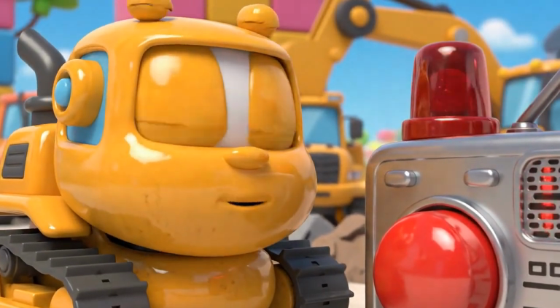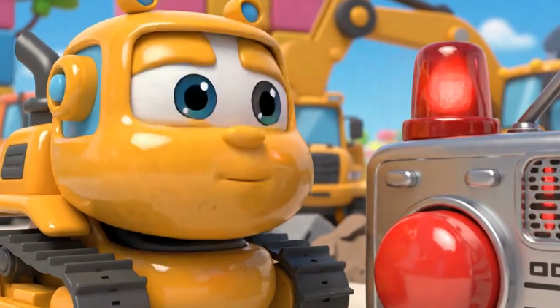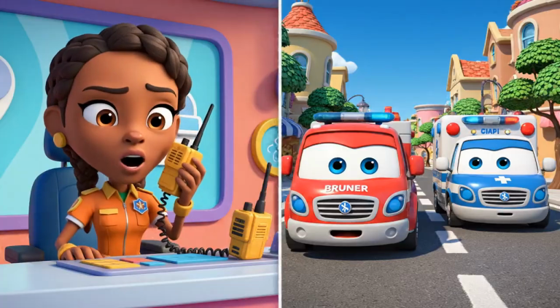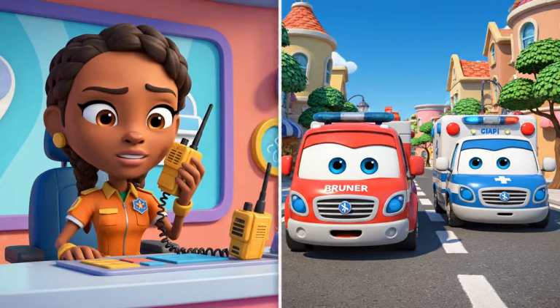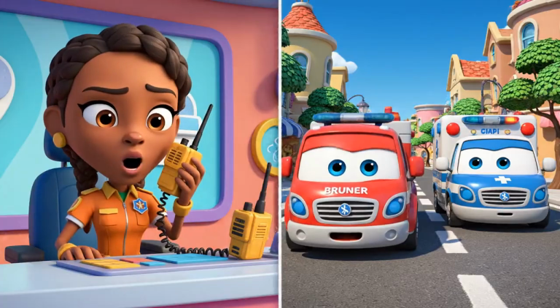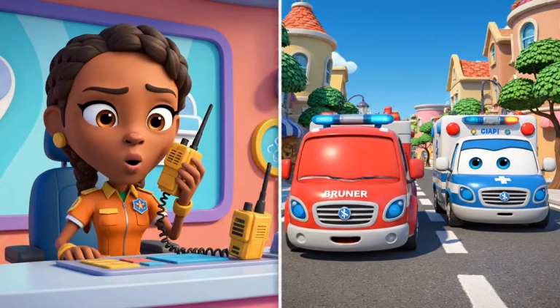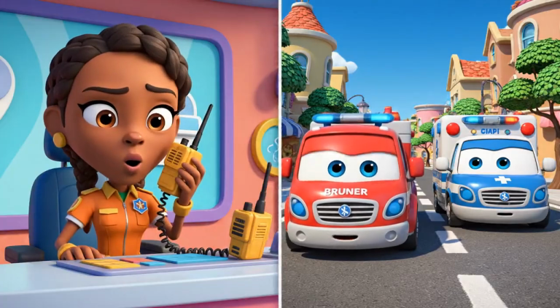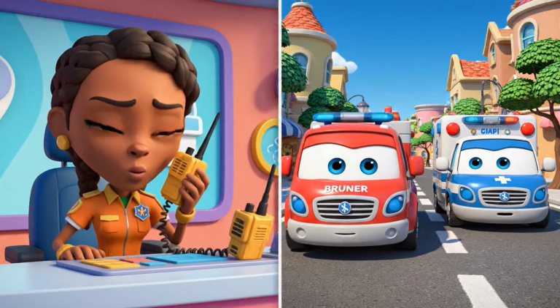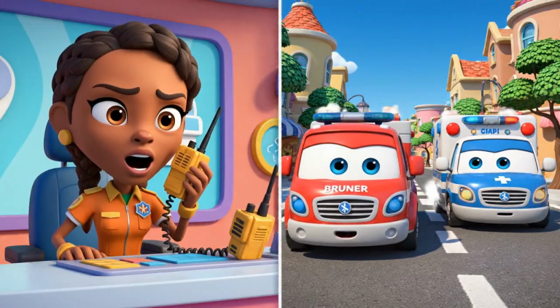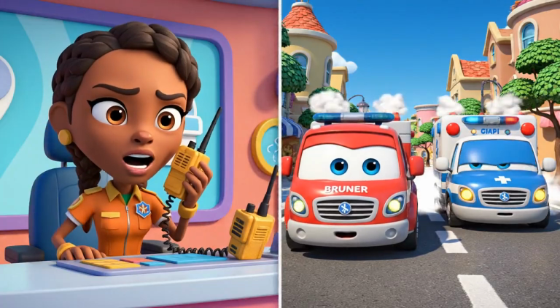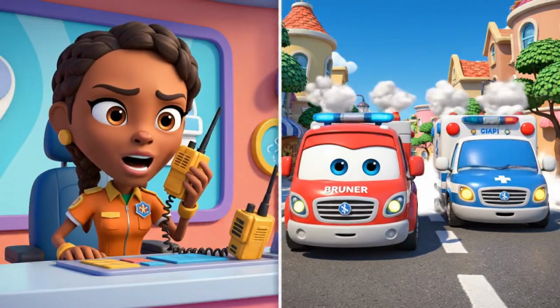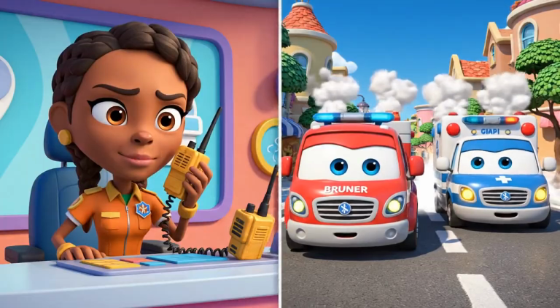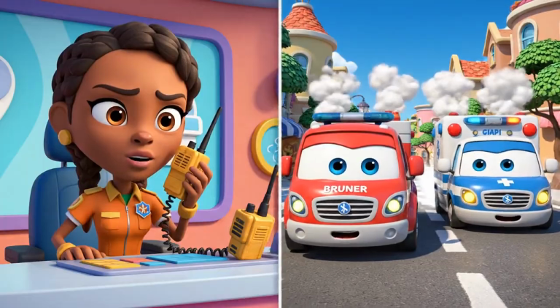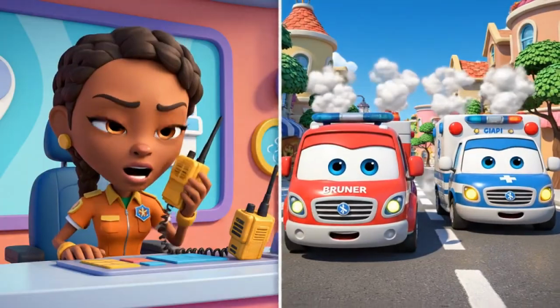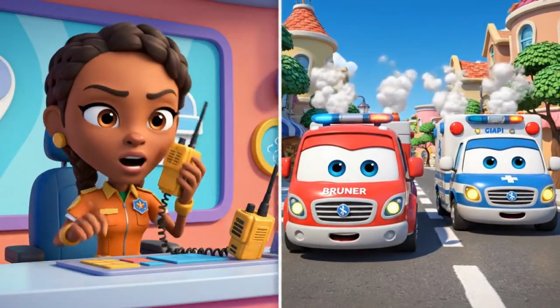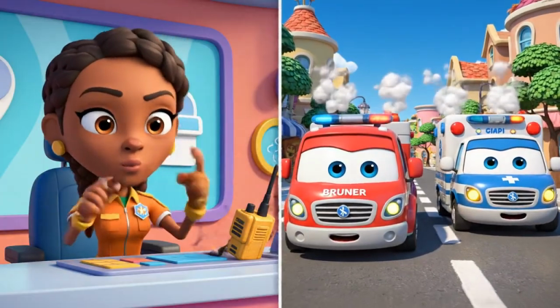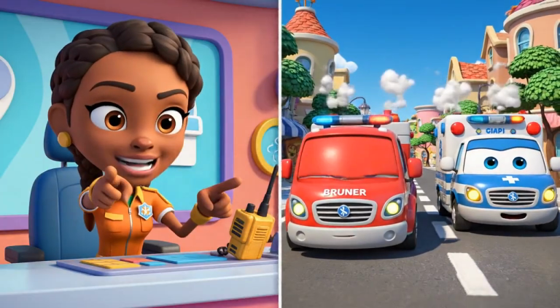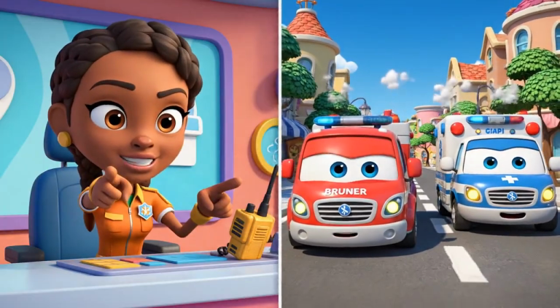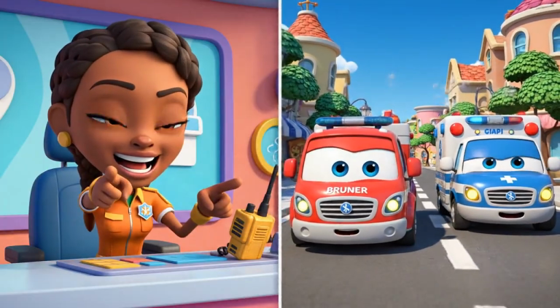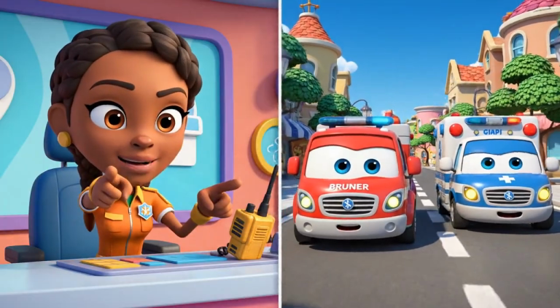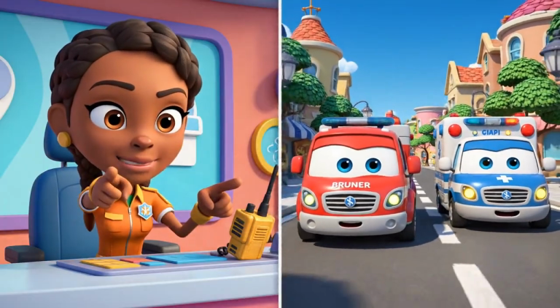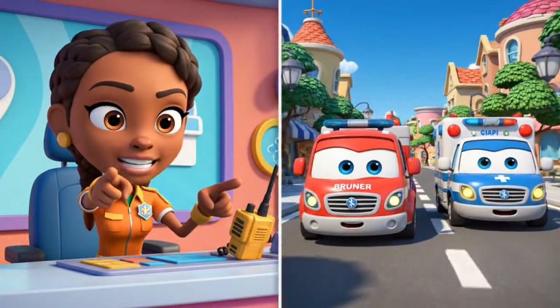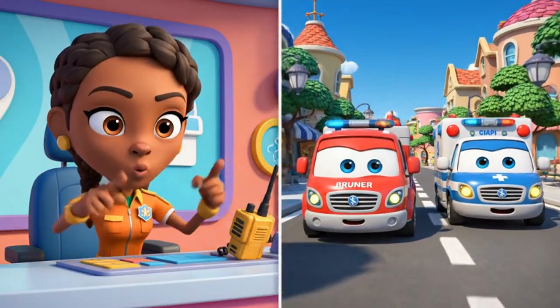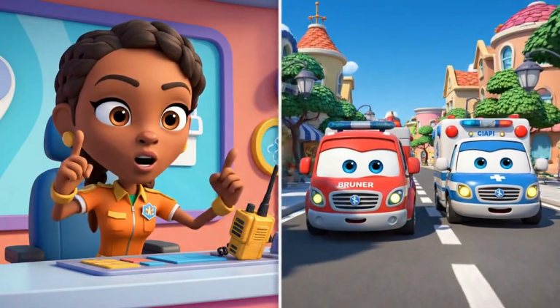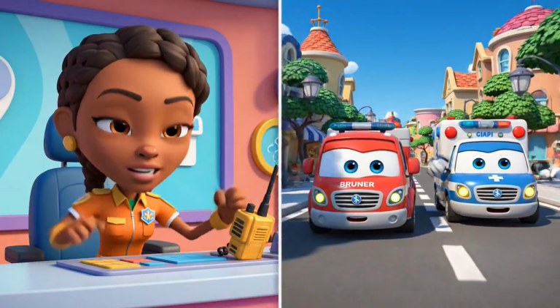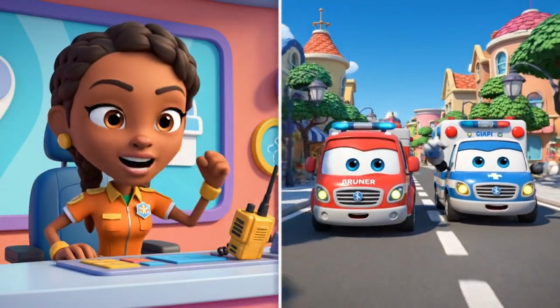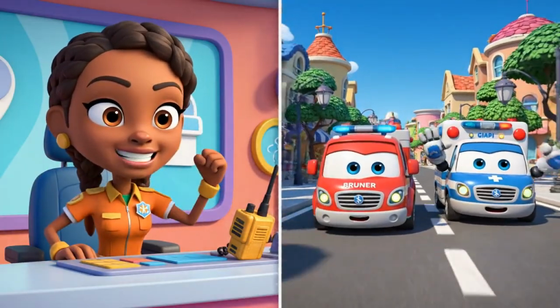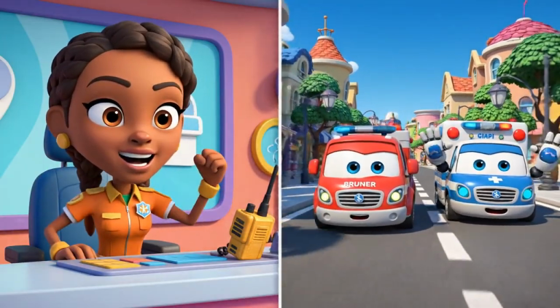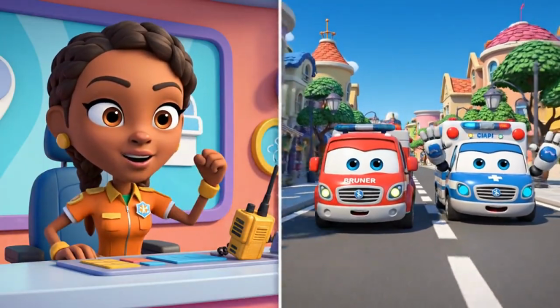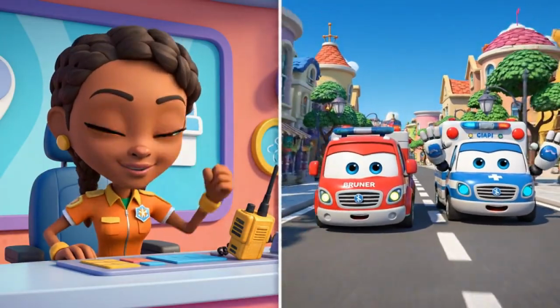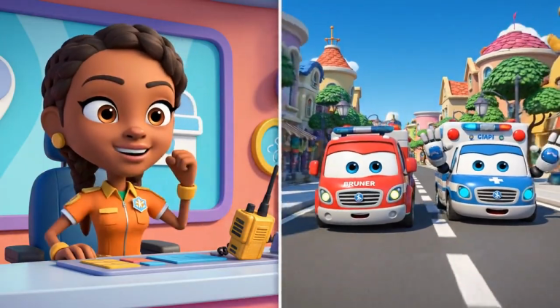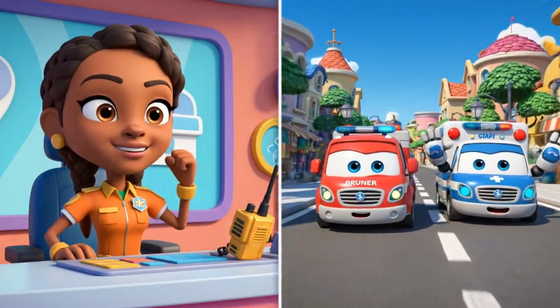Oh no! We're on our way, Brunner! Rescue team — let's roll to the rescue! Thank you!